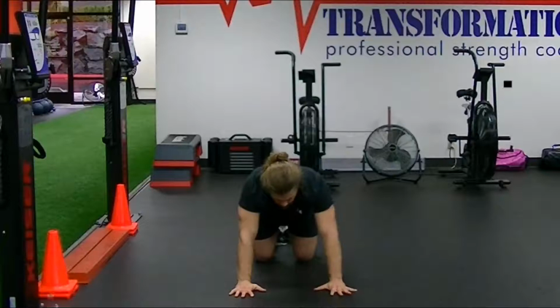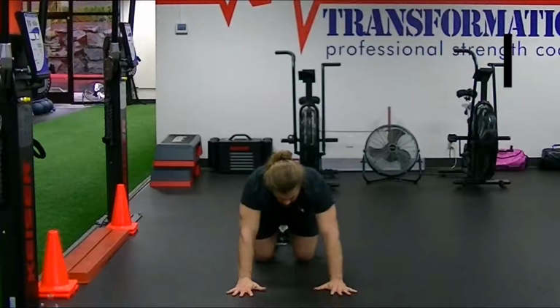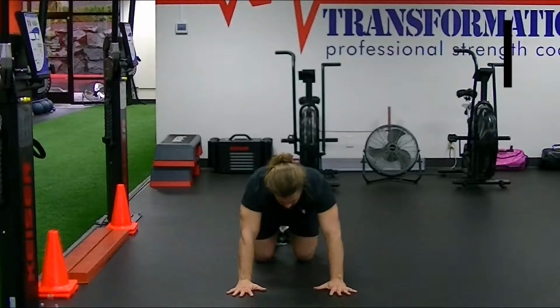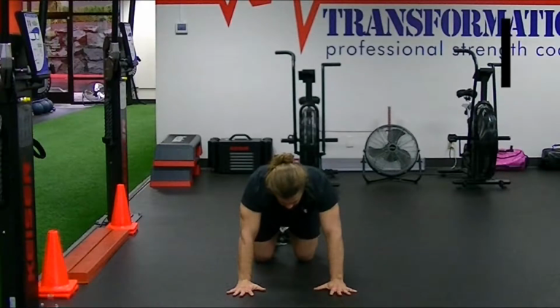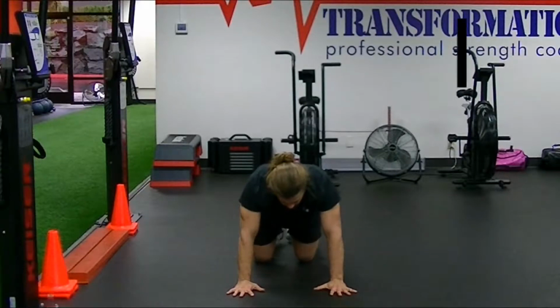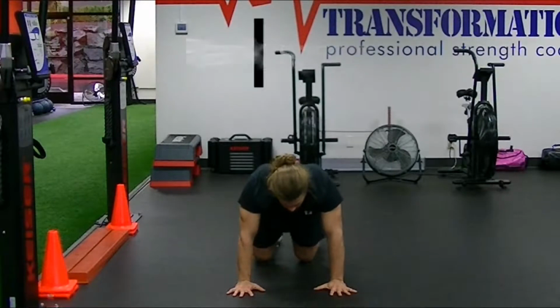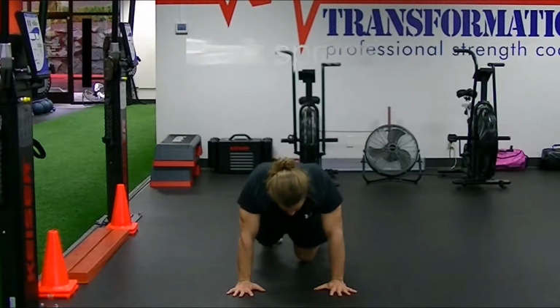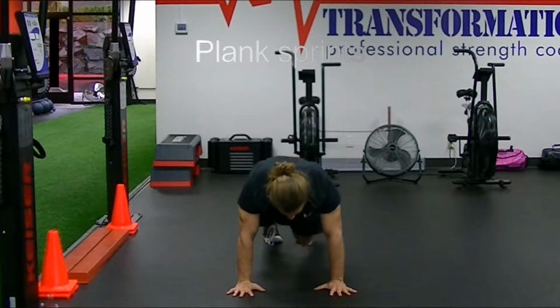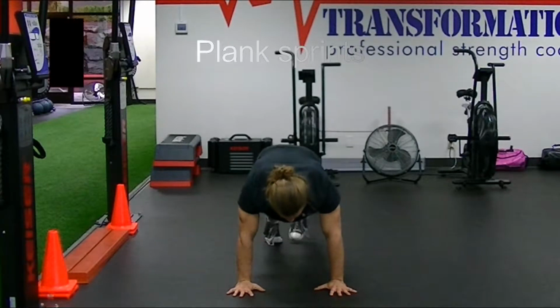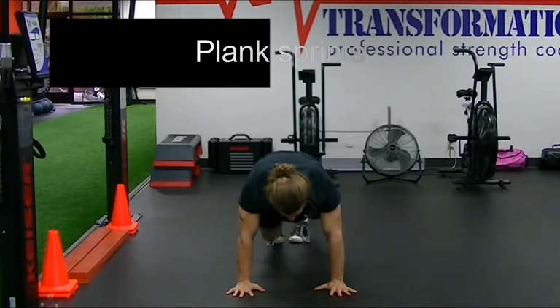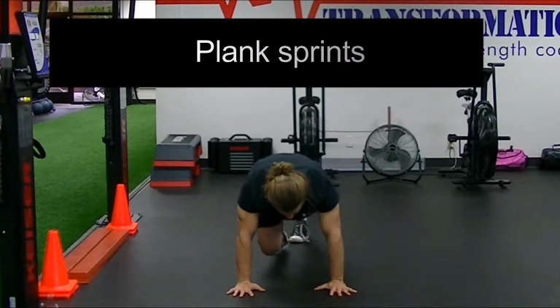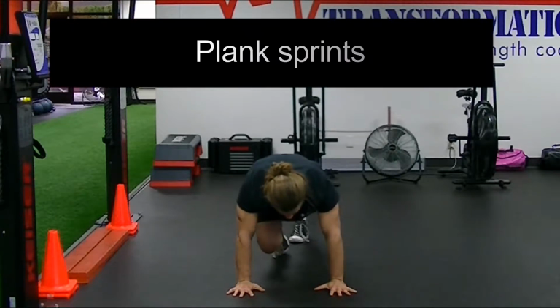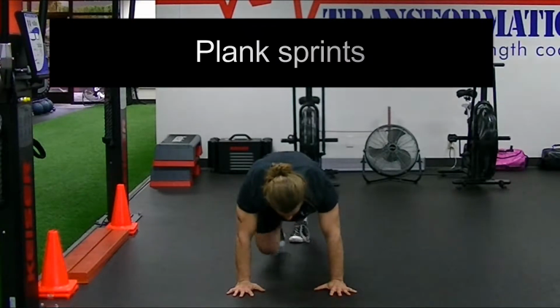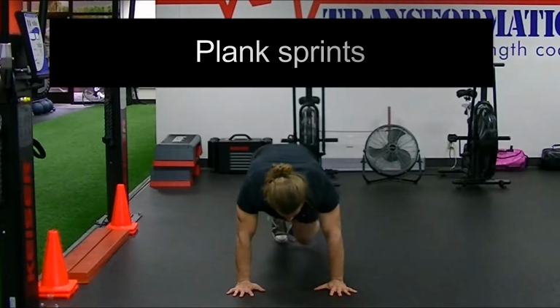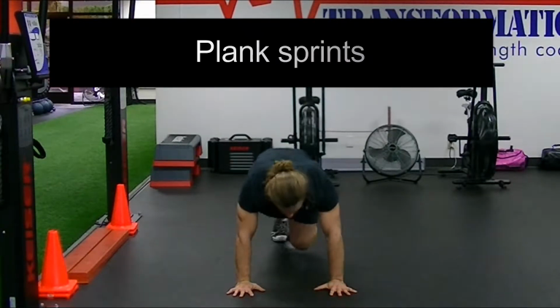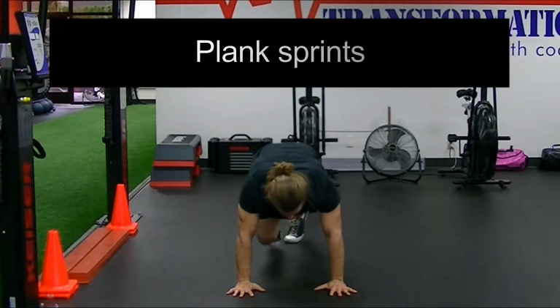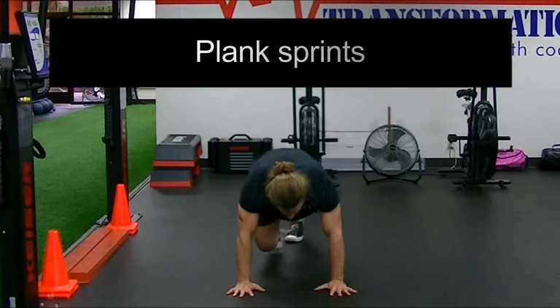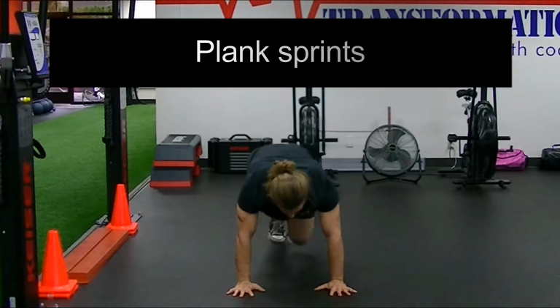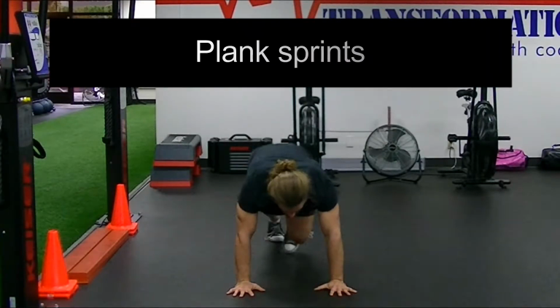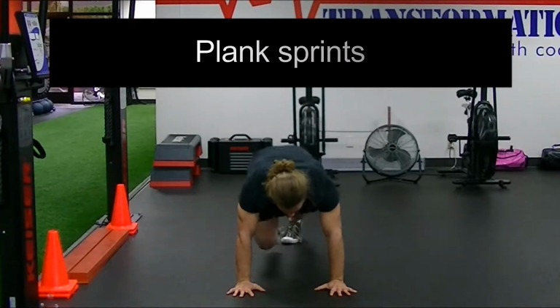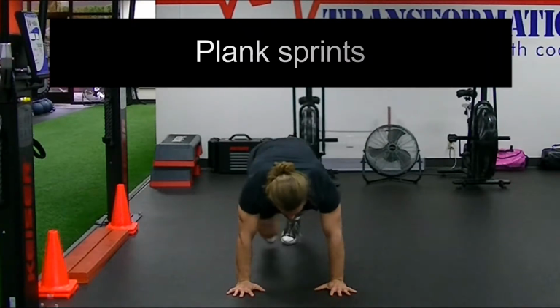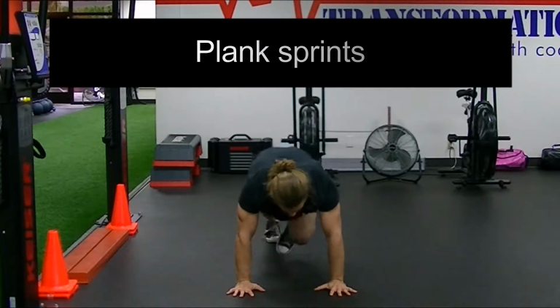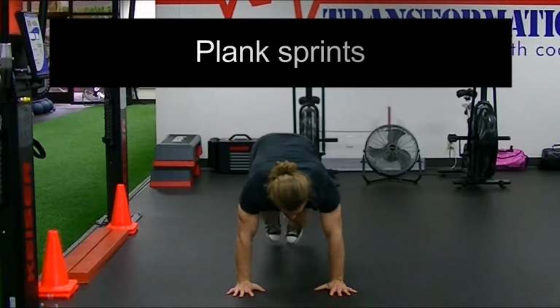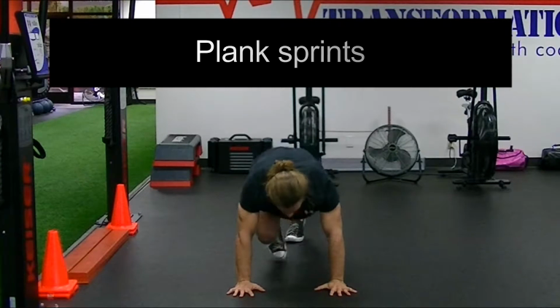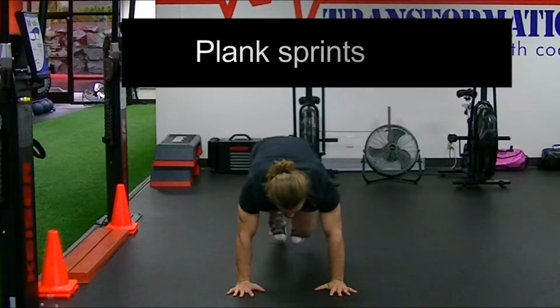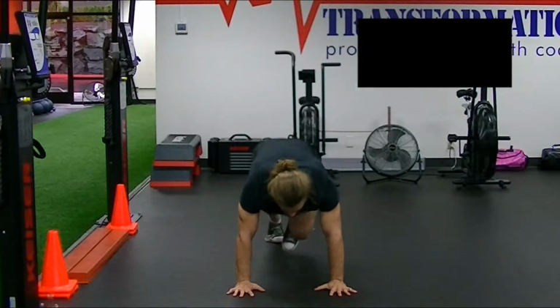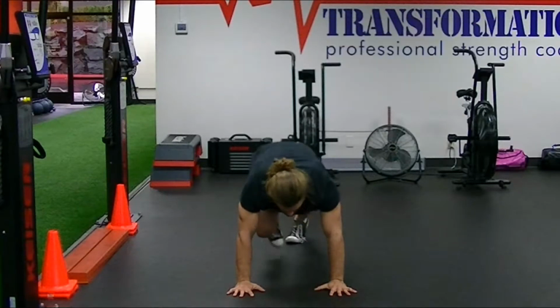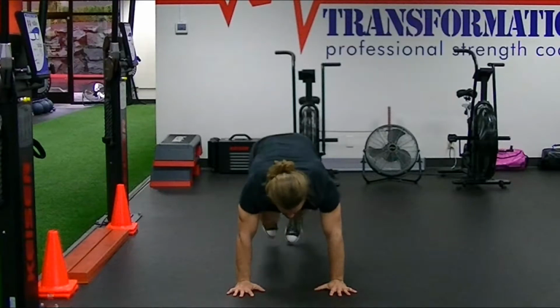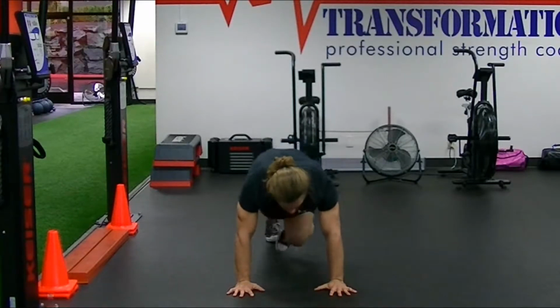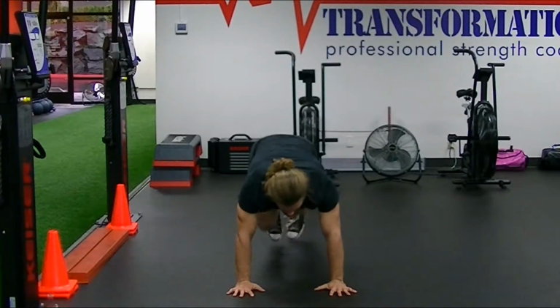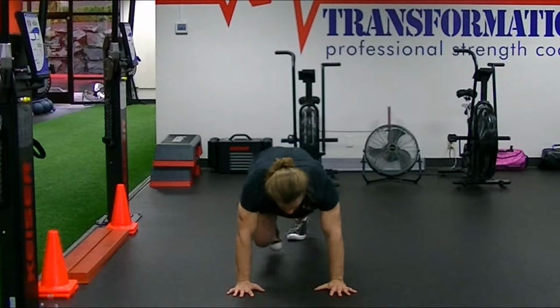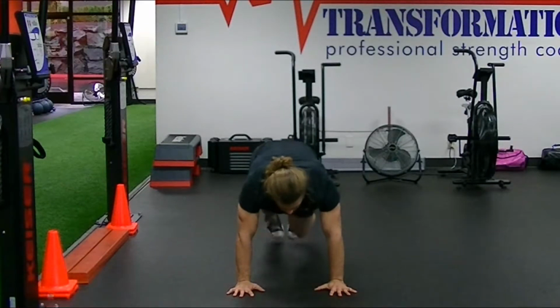This is the plank sprint. It's a progression to our high plank, also known as a mountain climber.